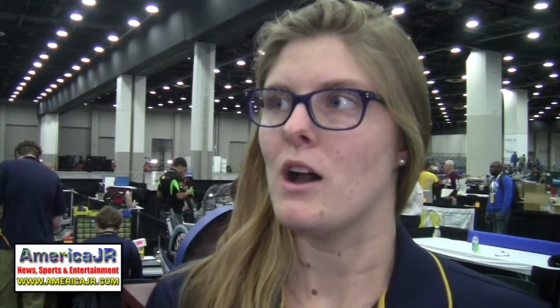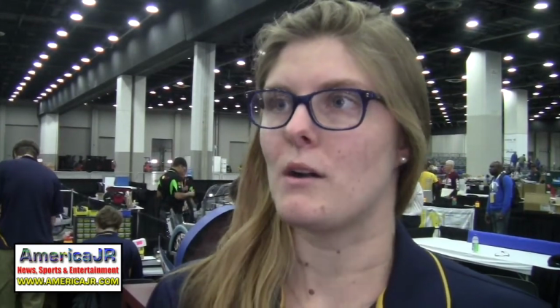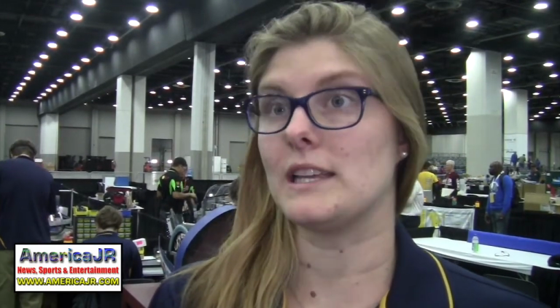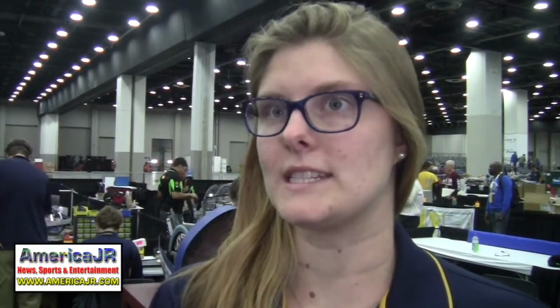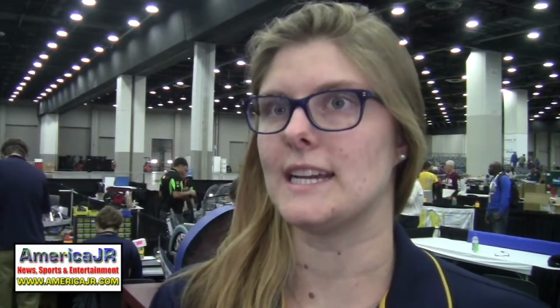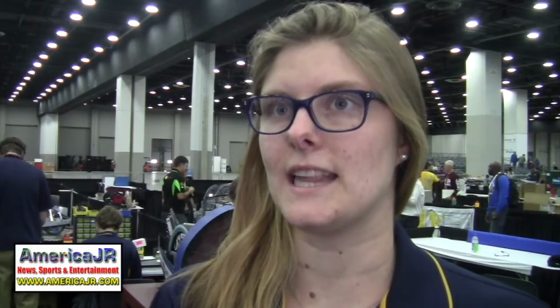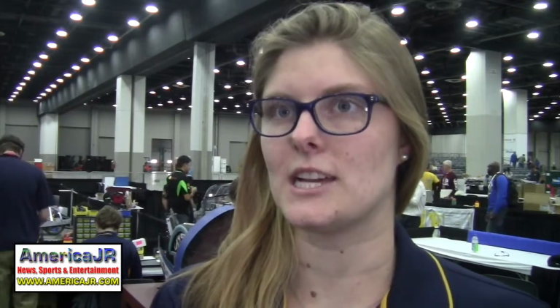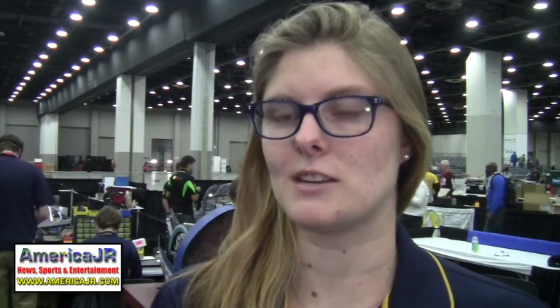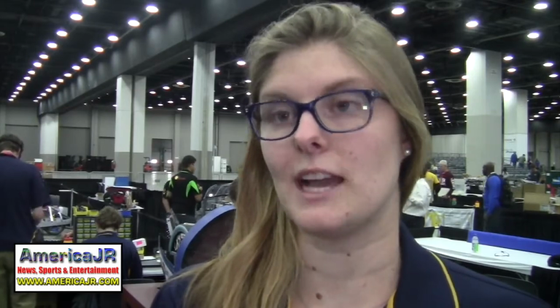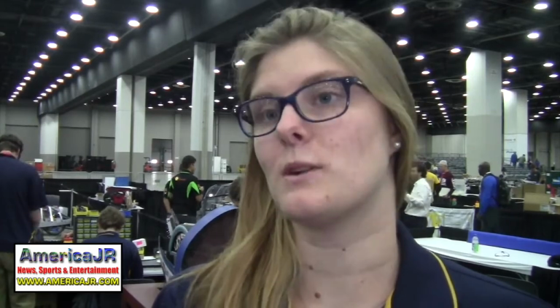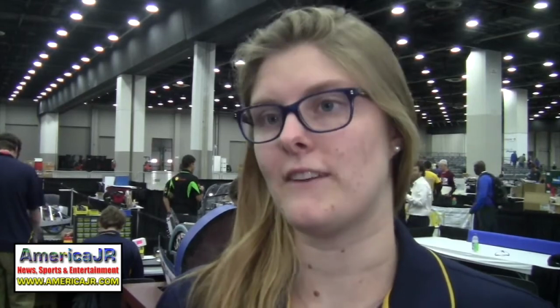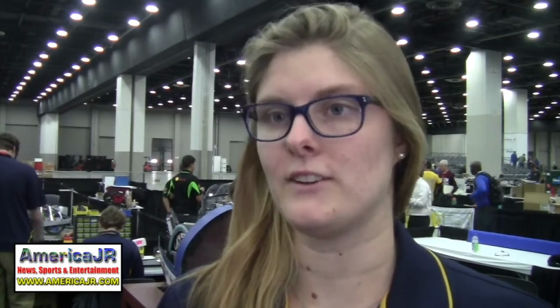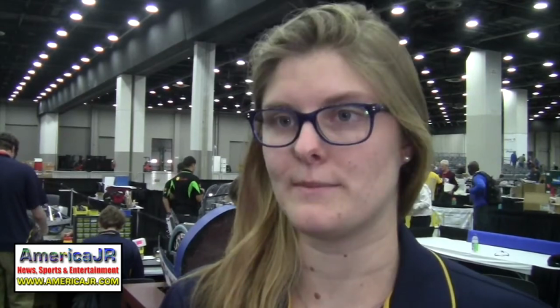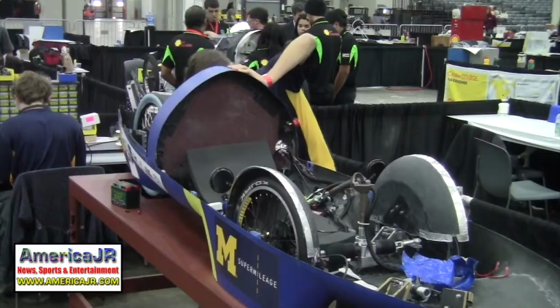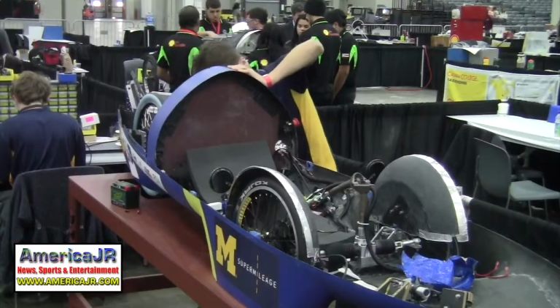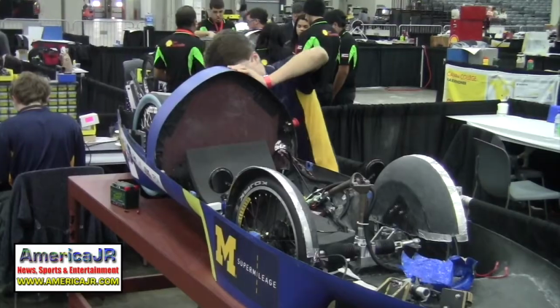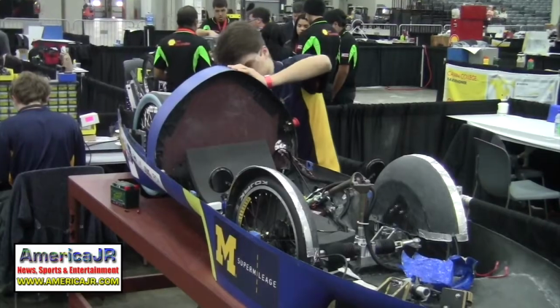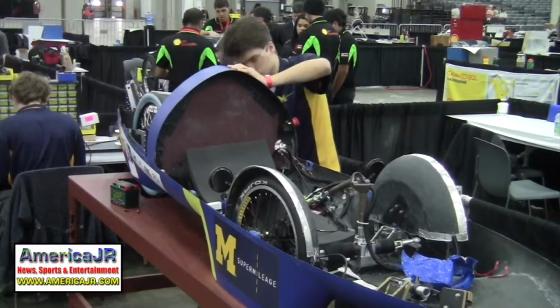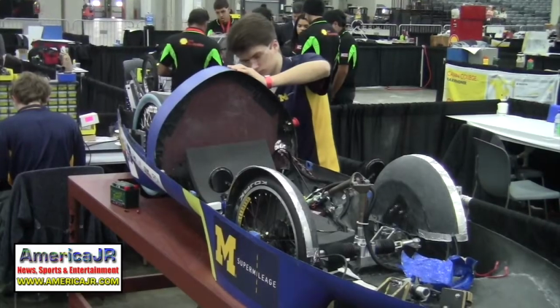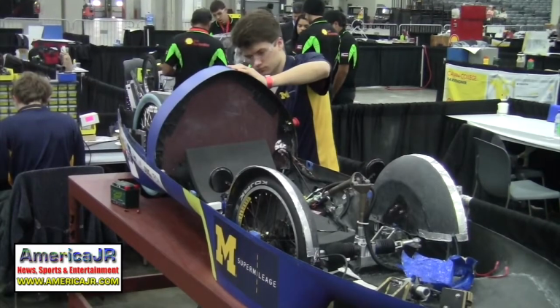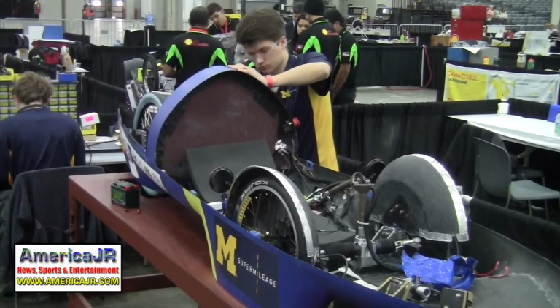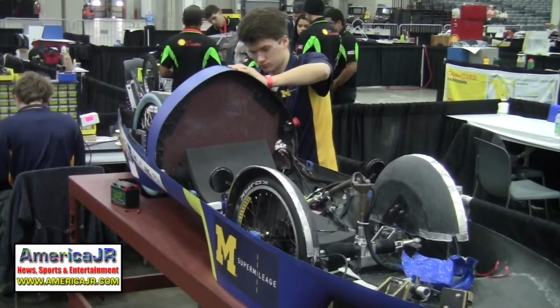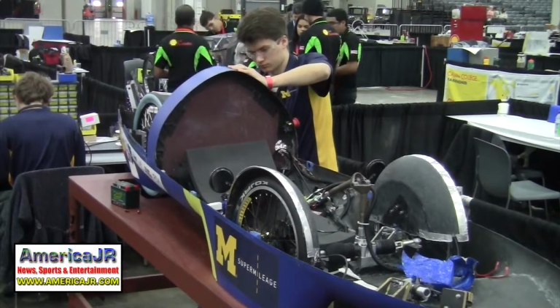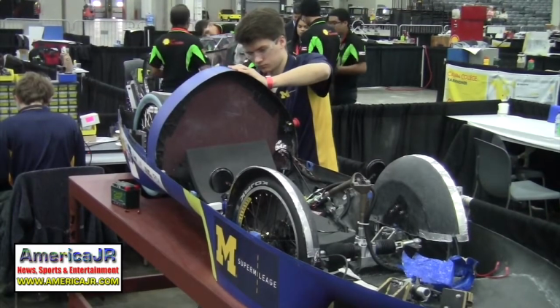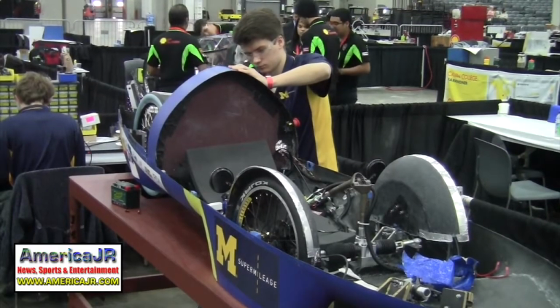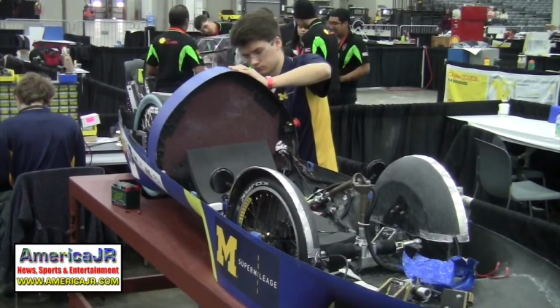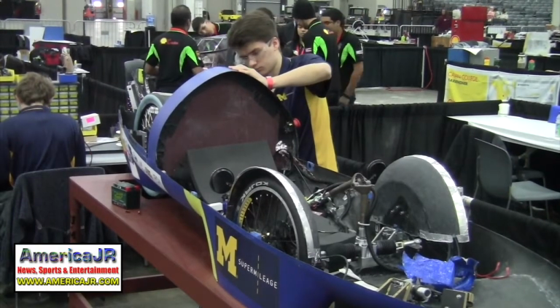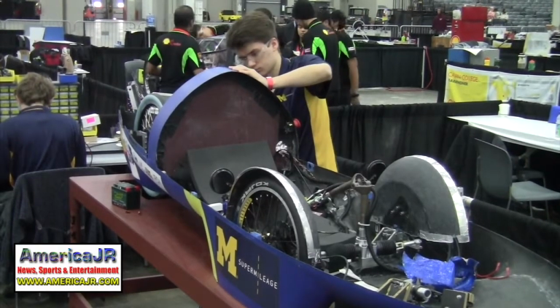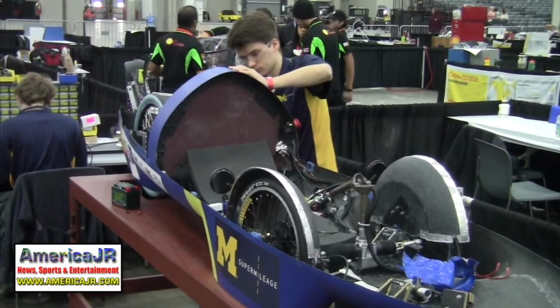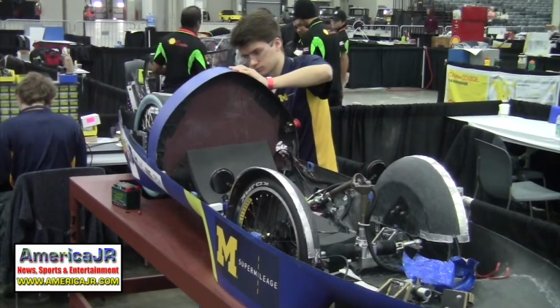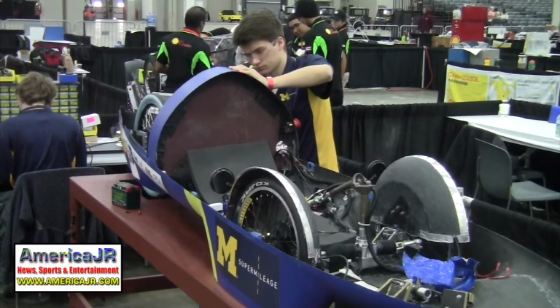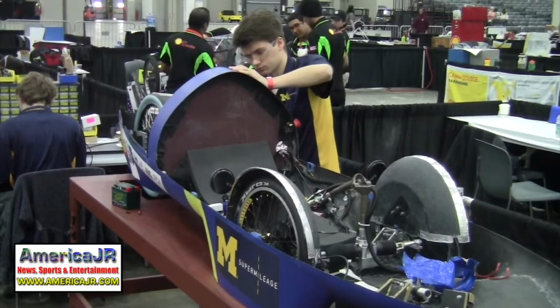They're really excited. Last year they got 2,500 miles per gallon equivalent with the battery electric vehicle and they're hoping to beat that this year.